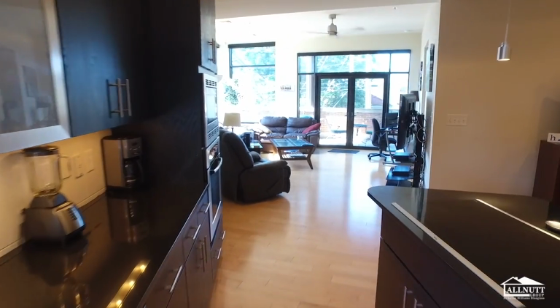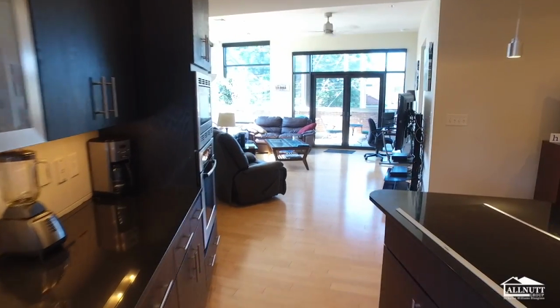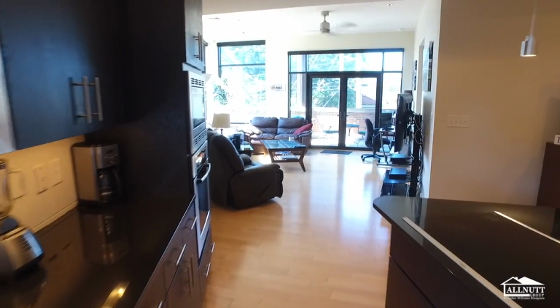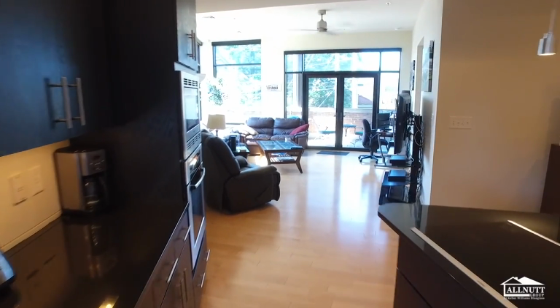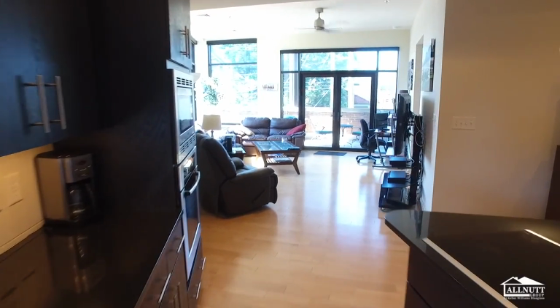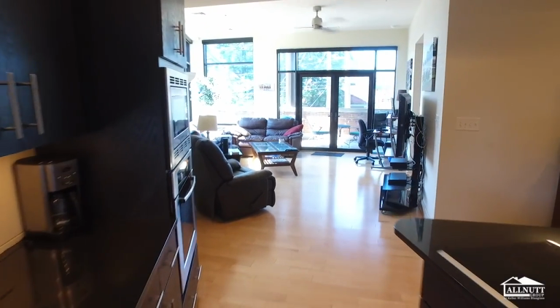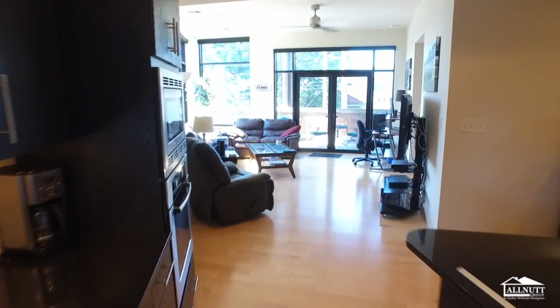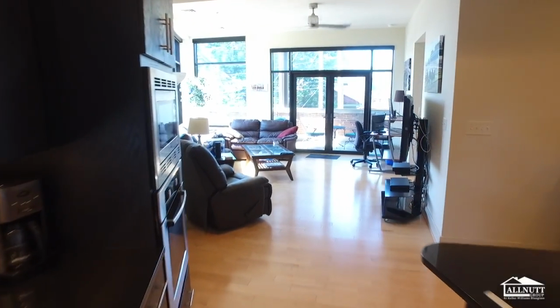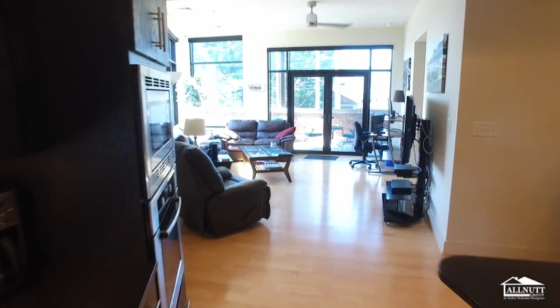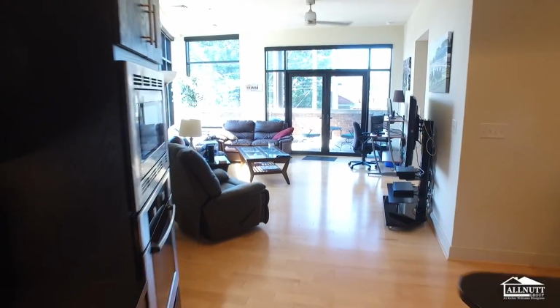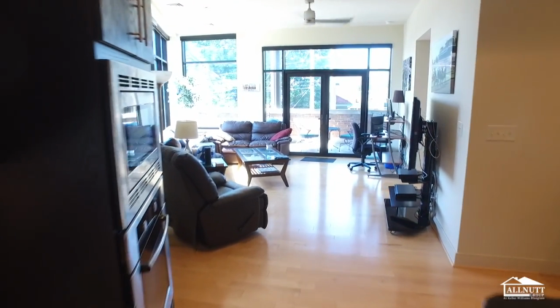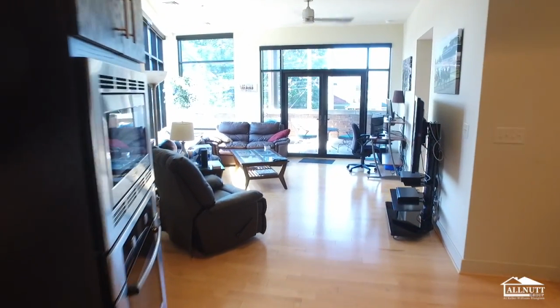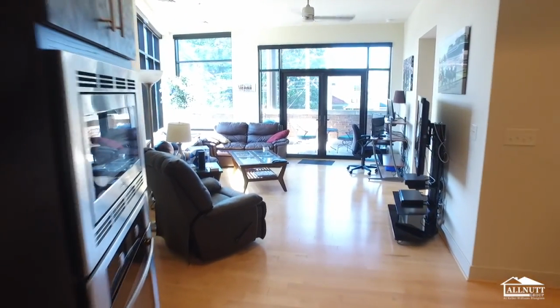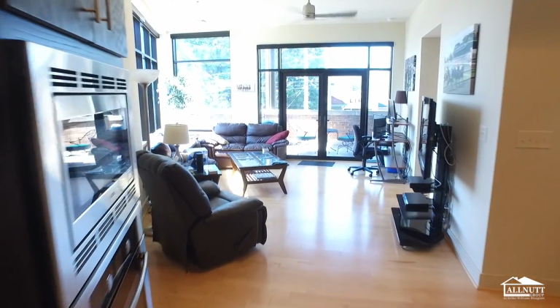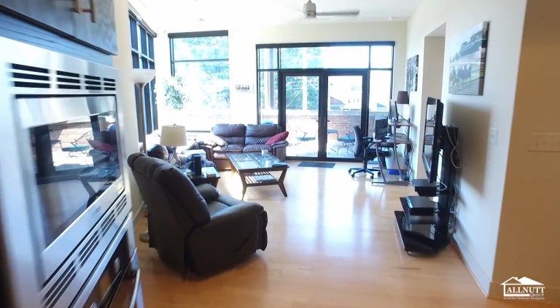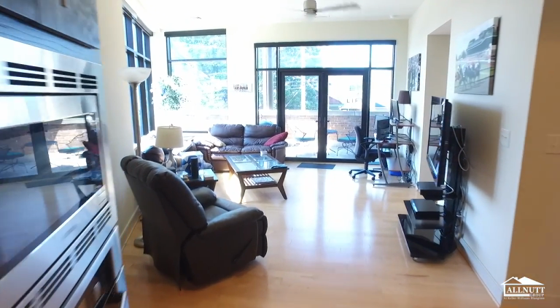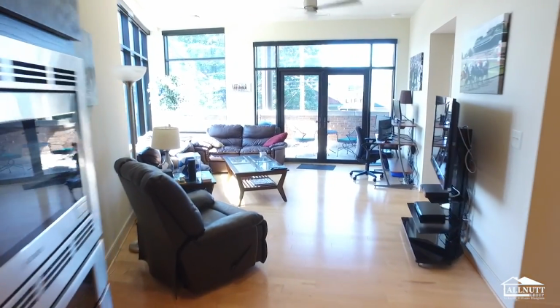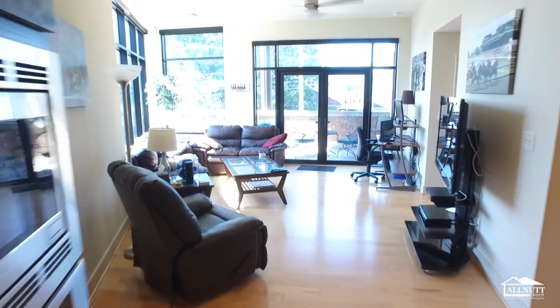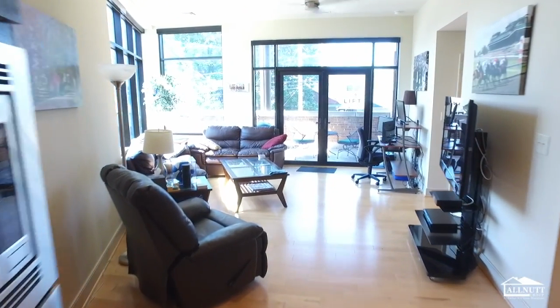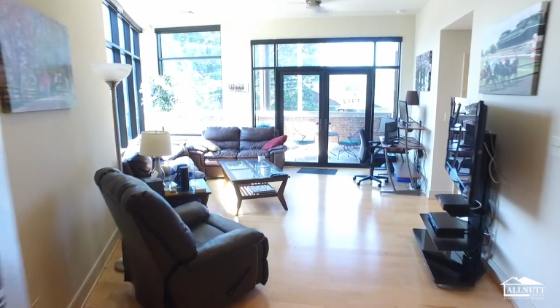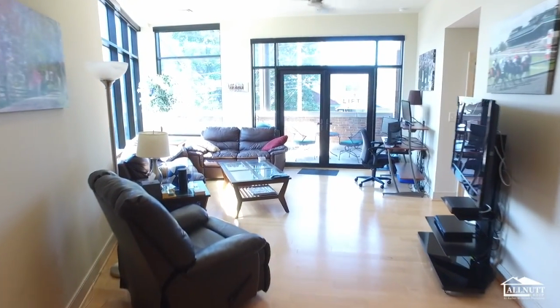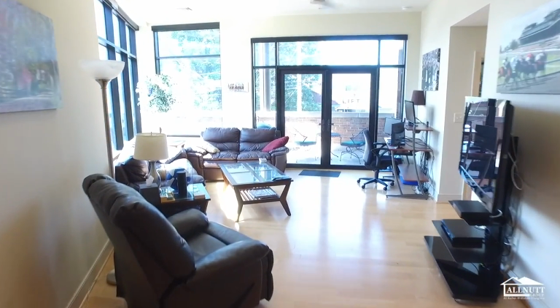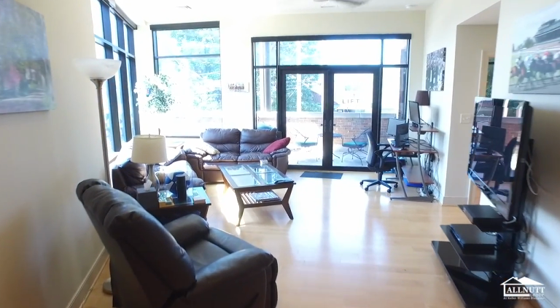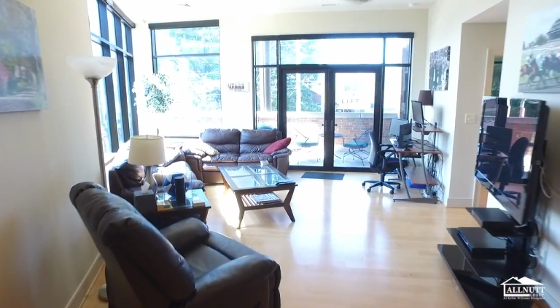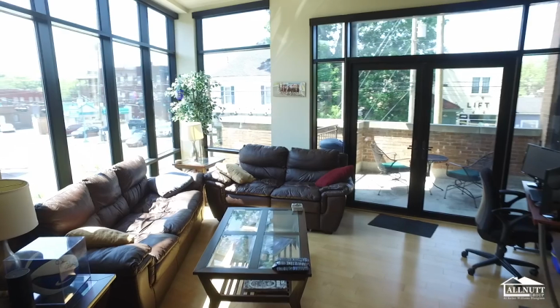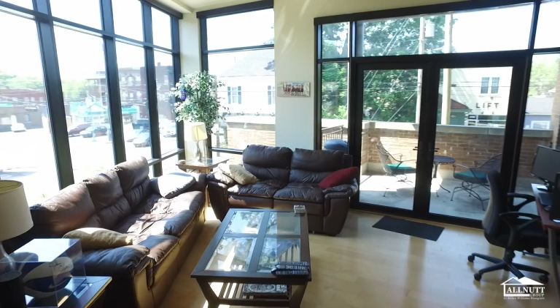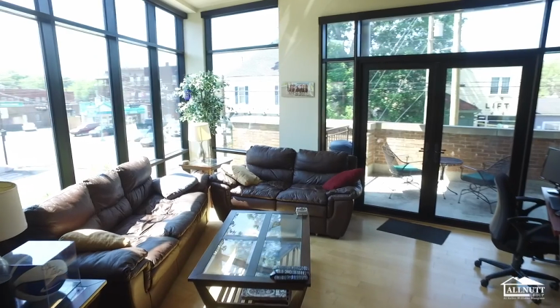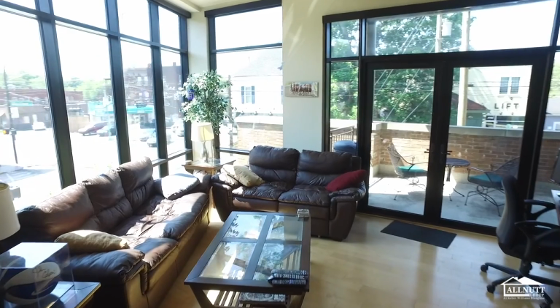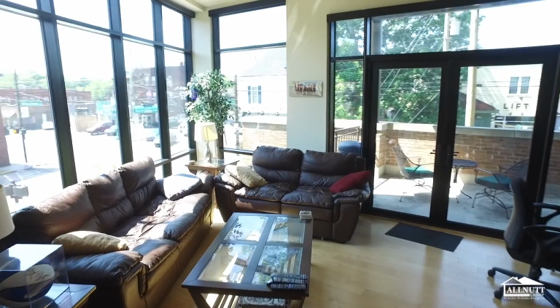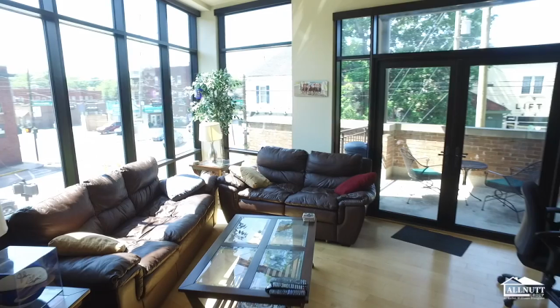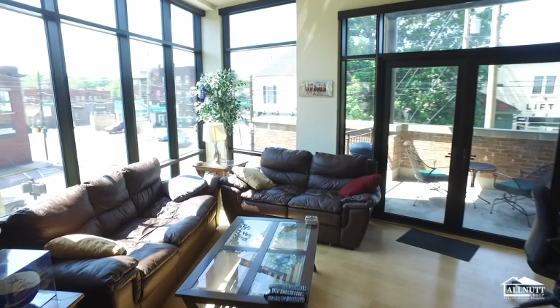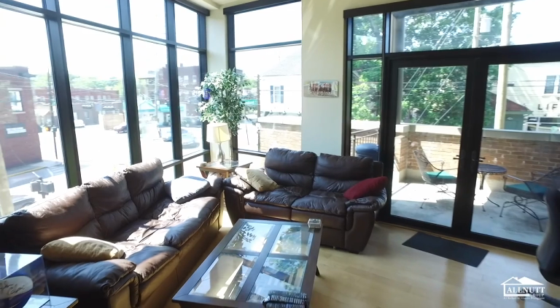It has a private balcony. It's walking distance to downtown and campus. You're gonna want to see this.